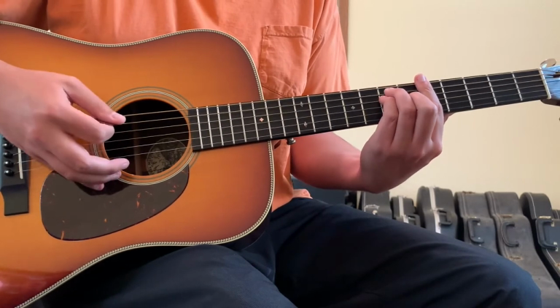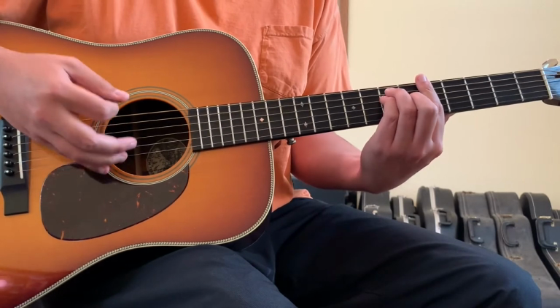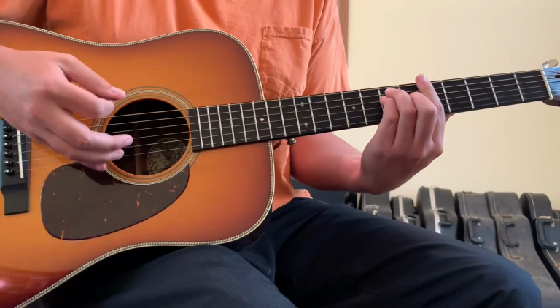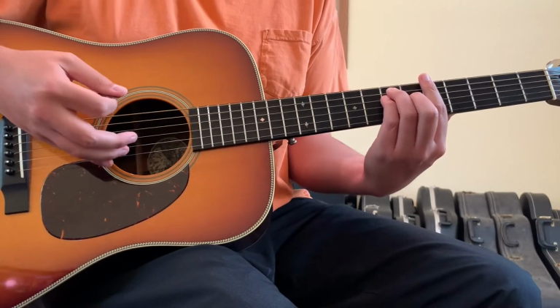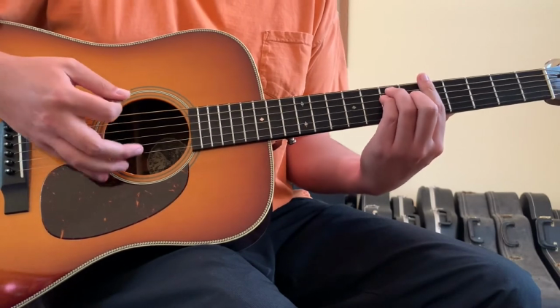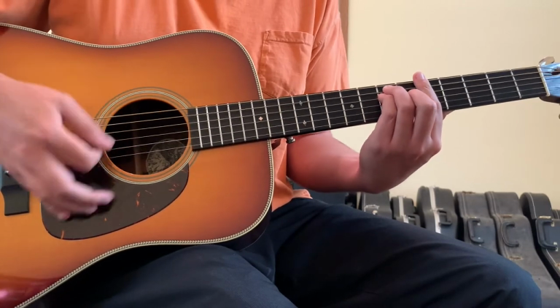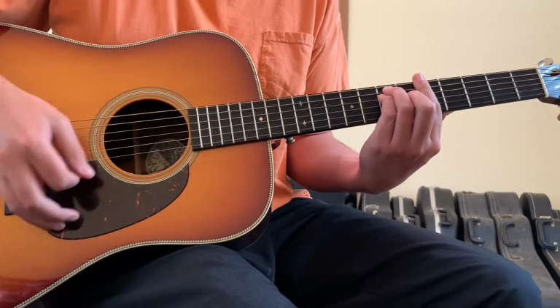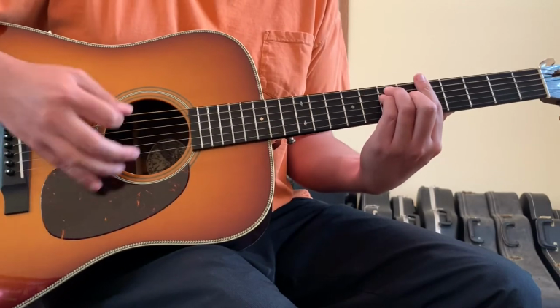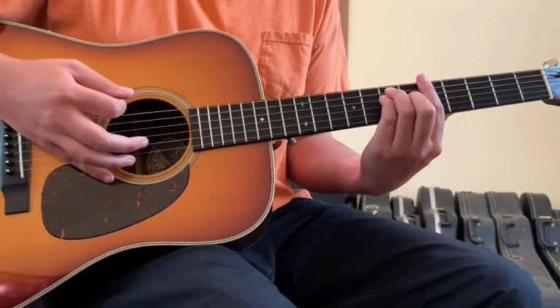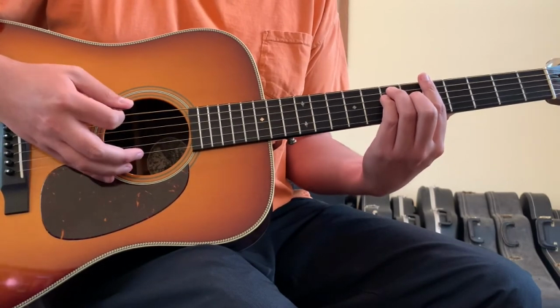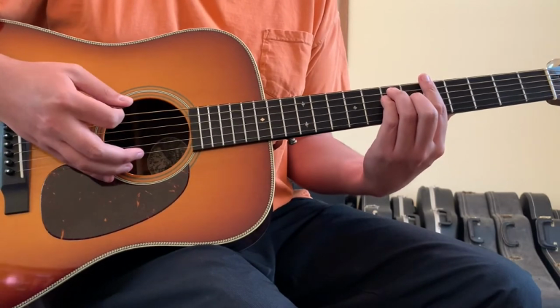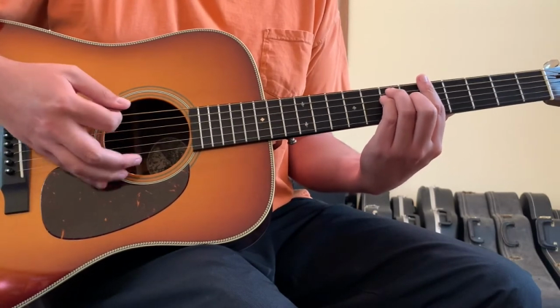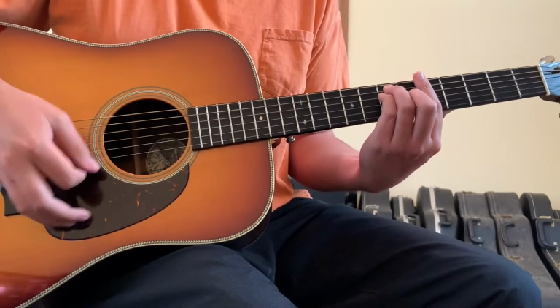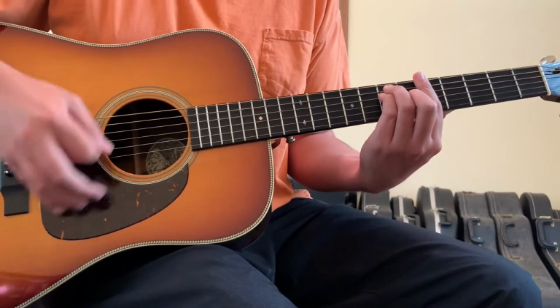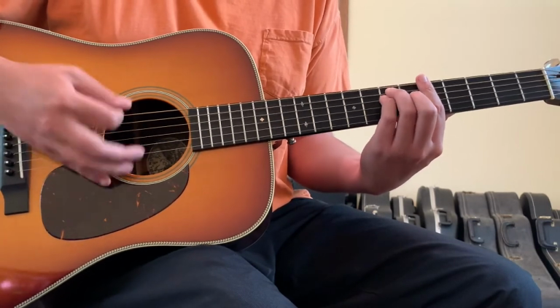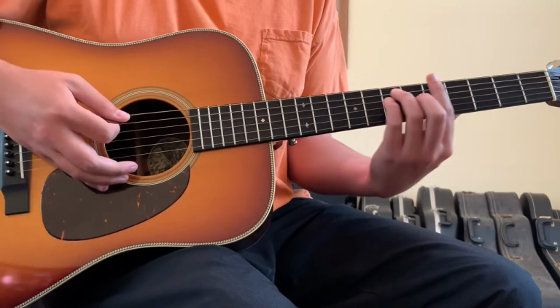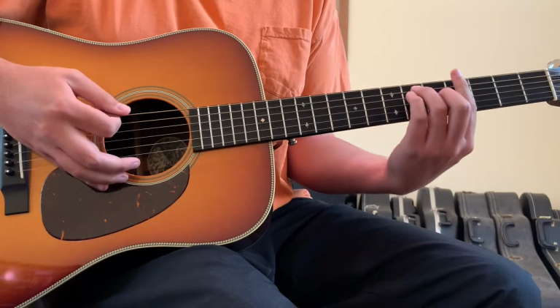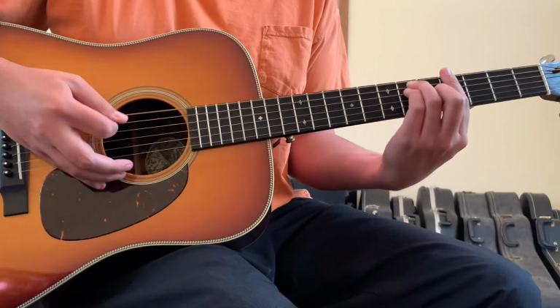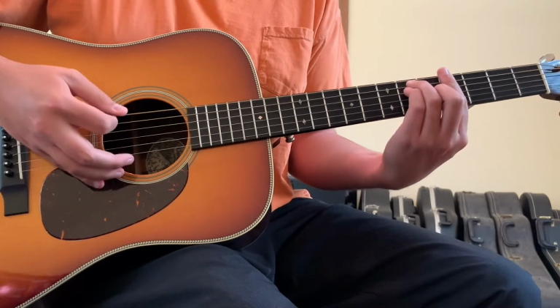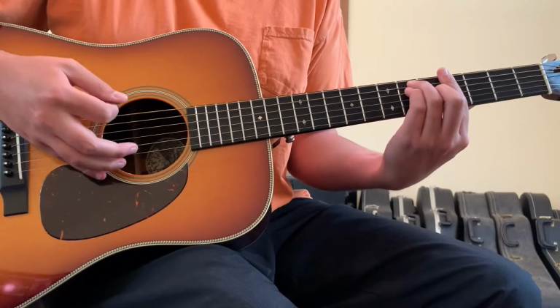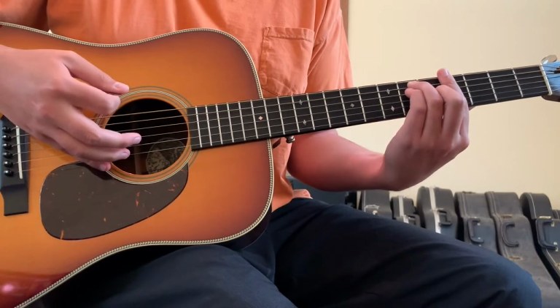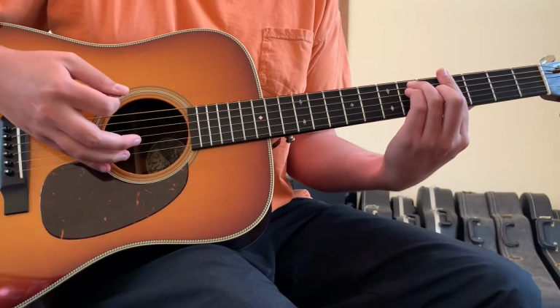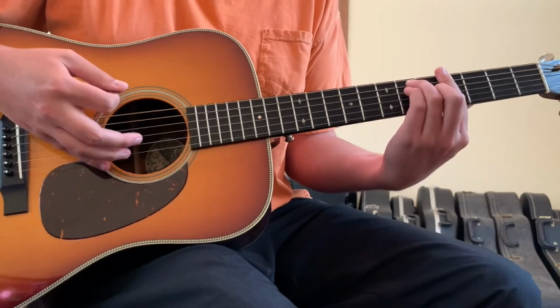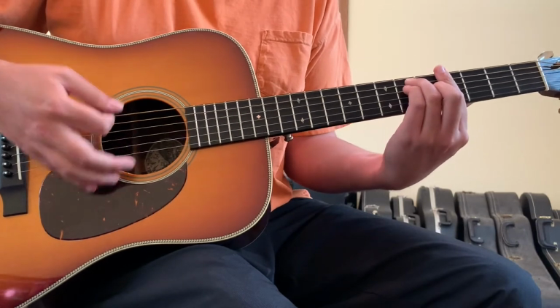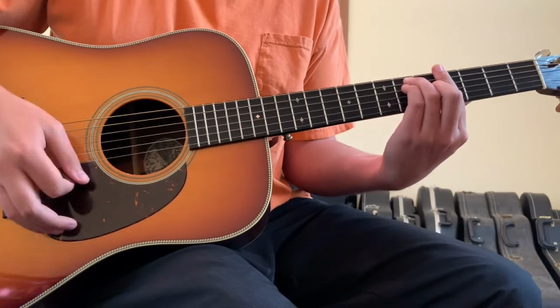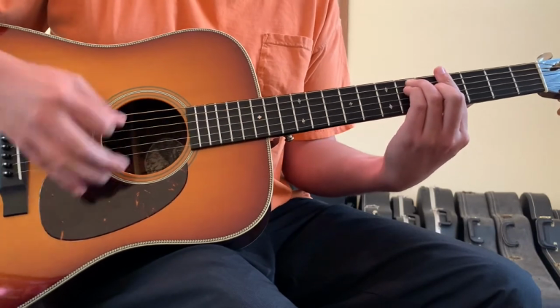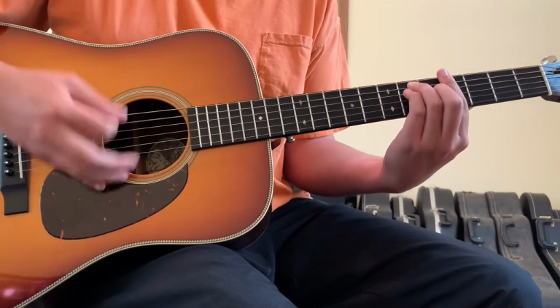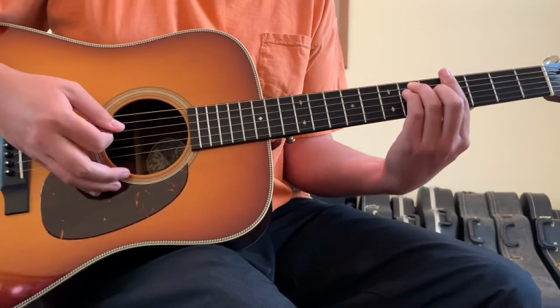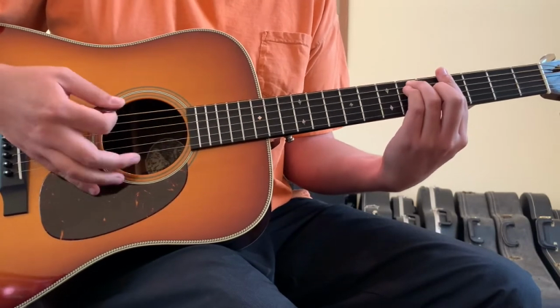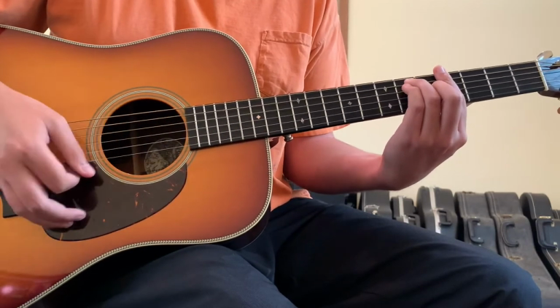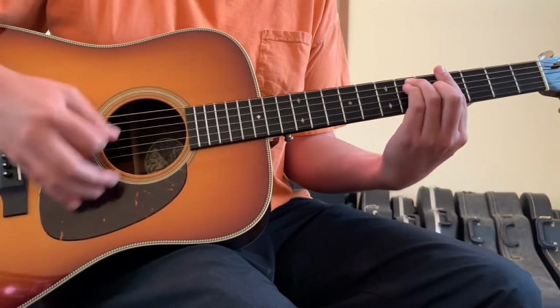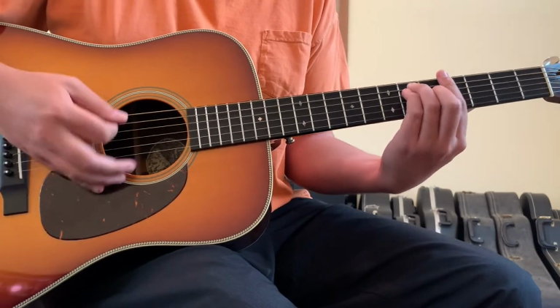The reggae strumming pattern goes: down, pause, down, up, down, up, down, pause, down, up, down, up.